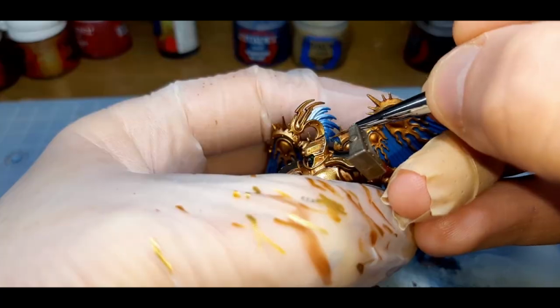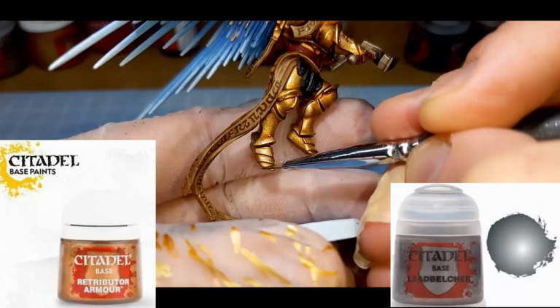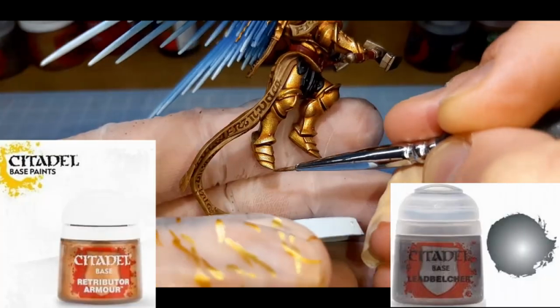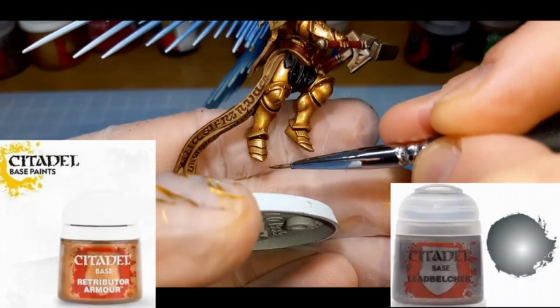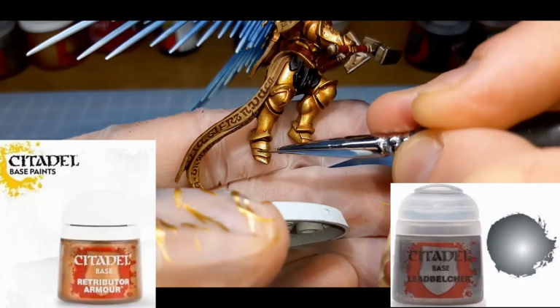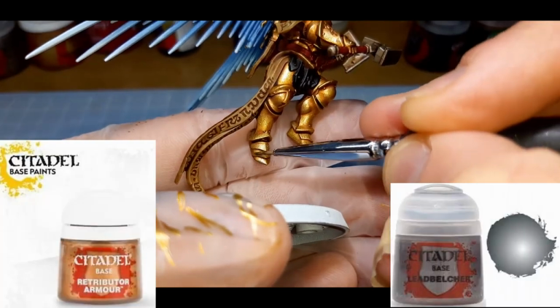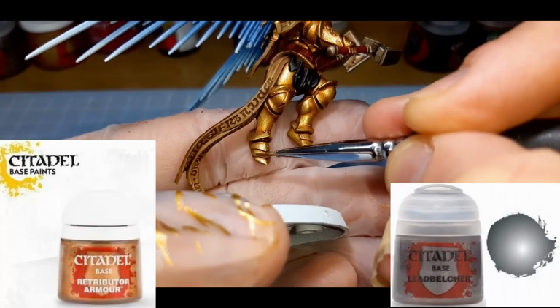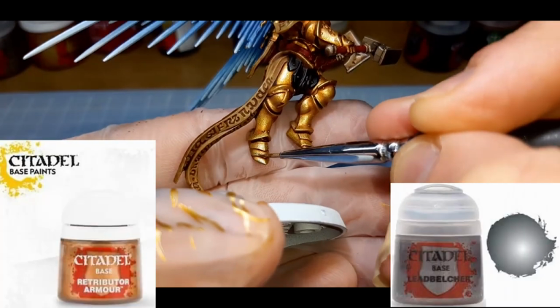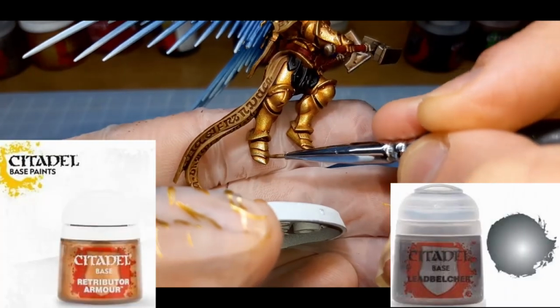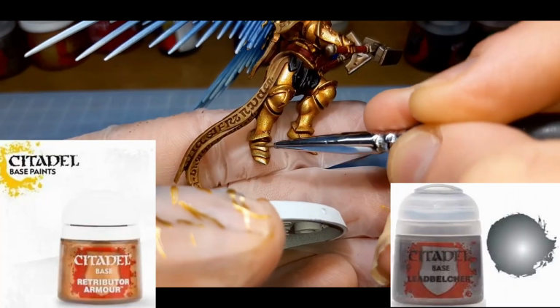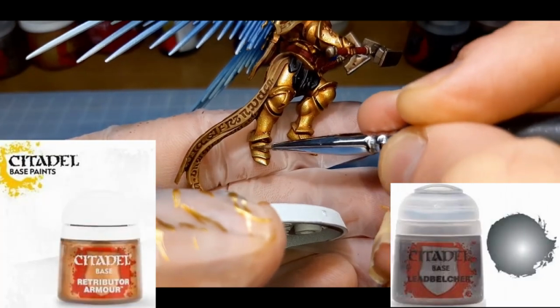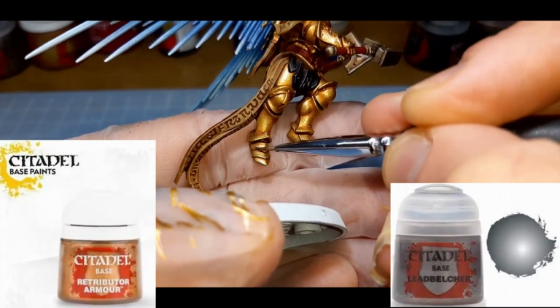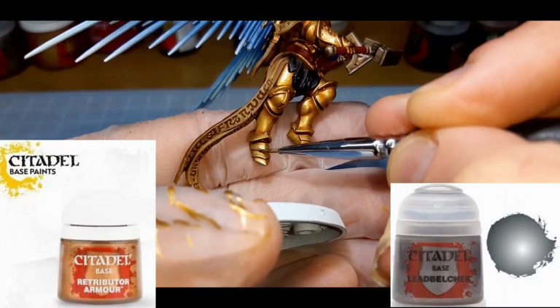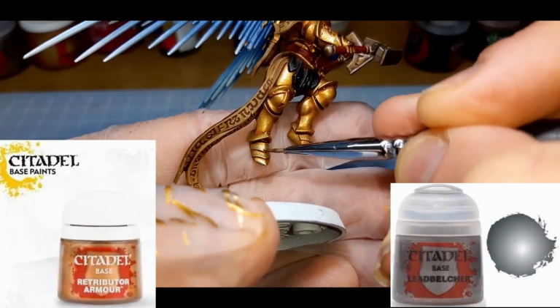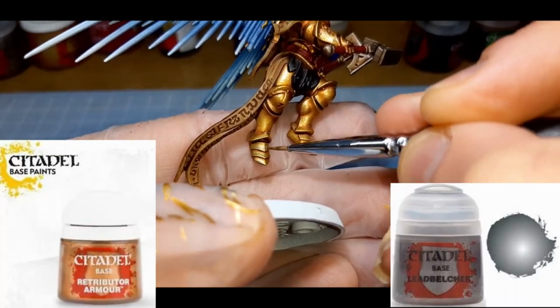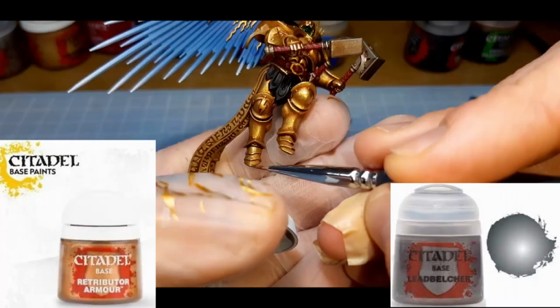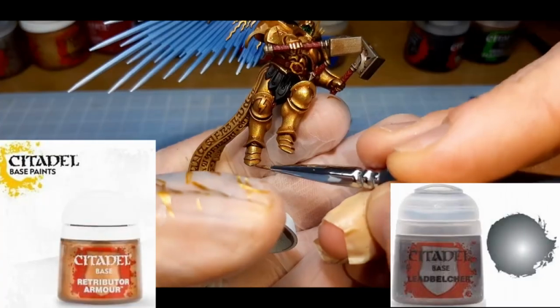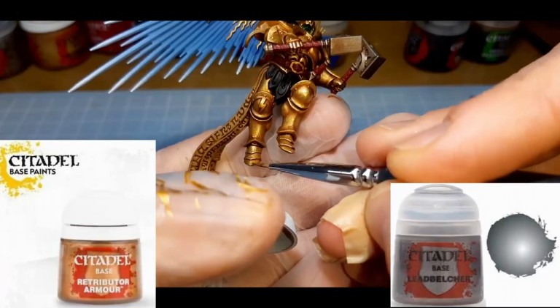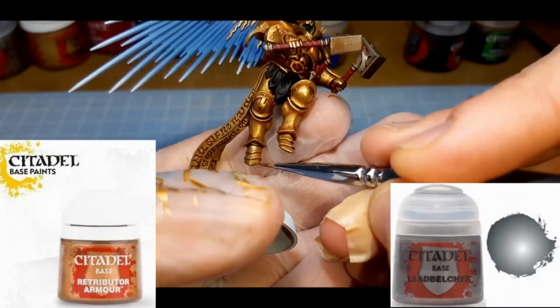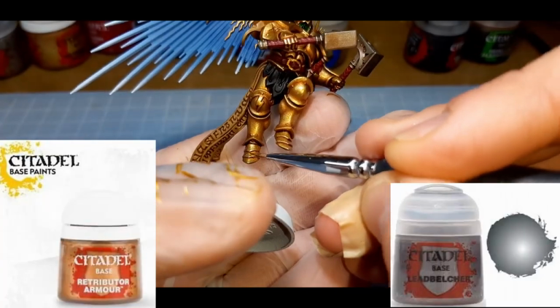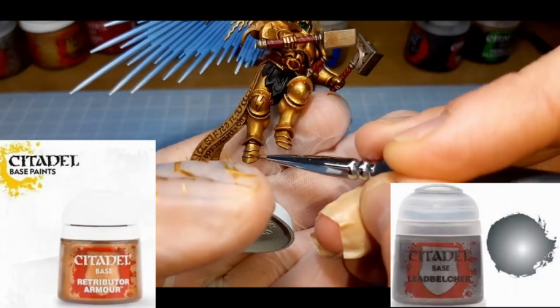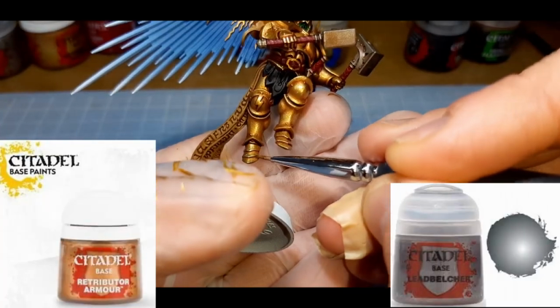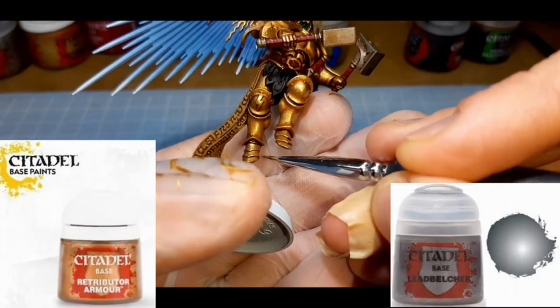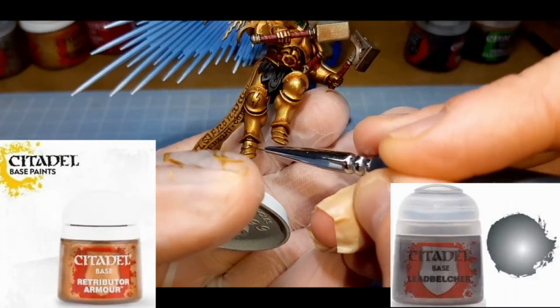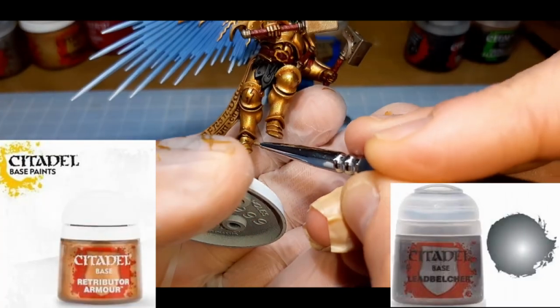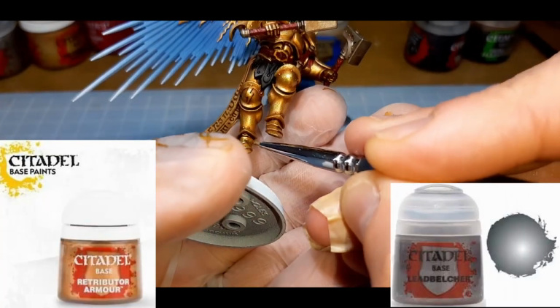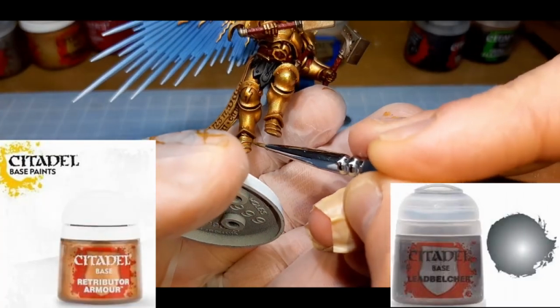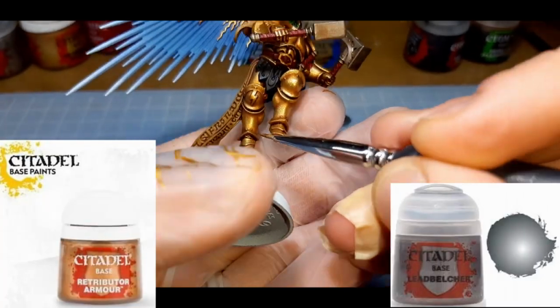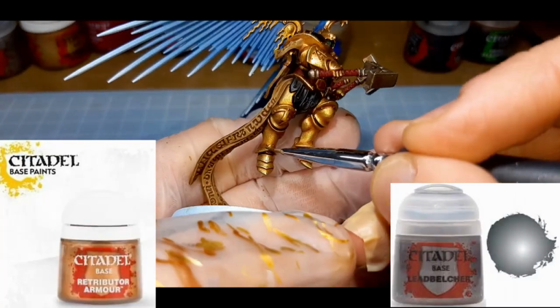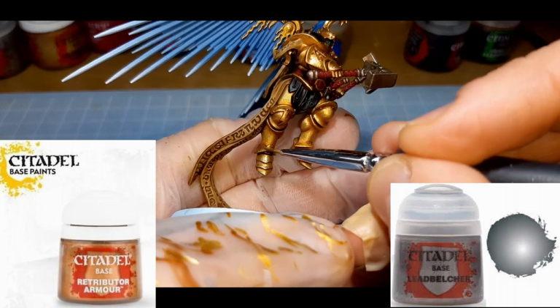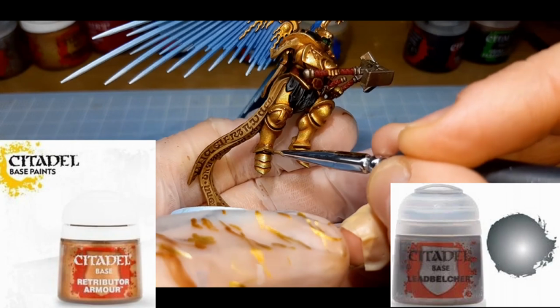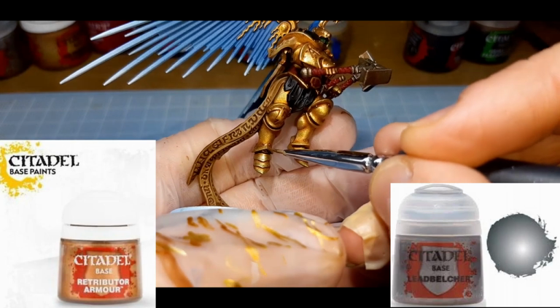Still following the same pattern but painting a bit less, this is a 50-50 mix of Retributor Armor and Leadbelcher.